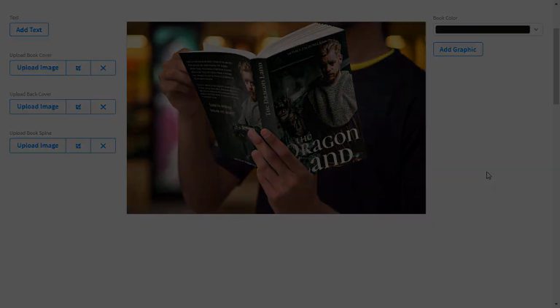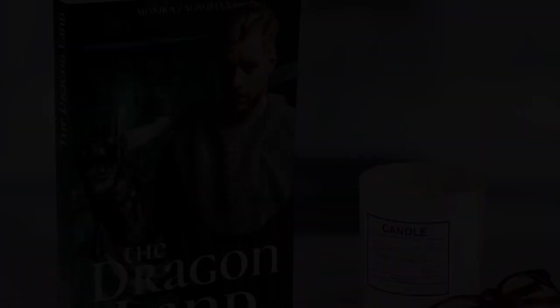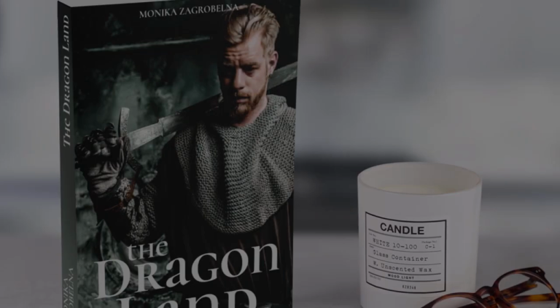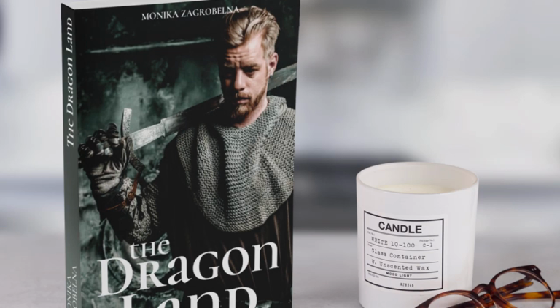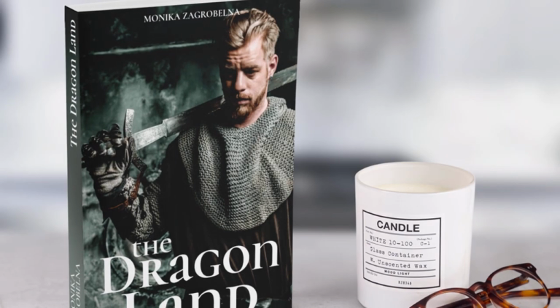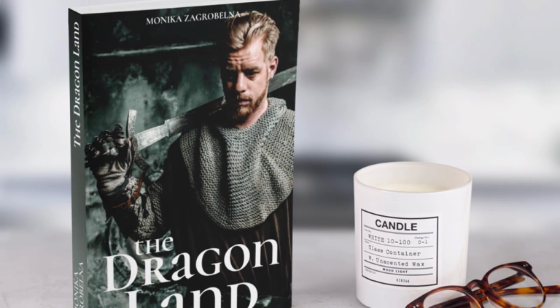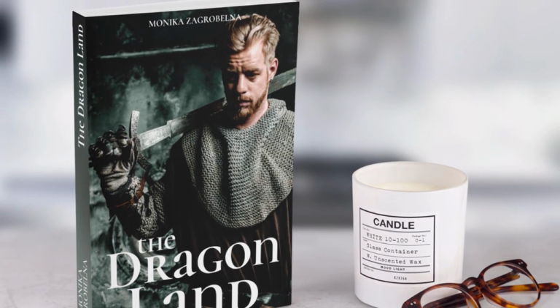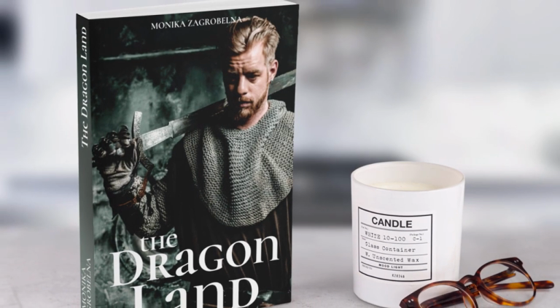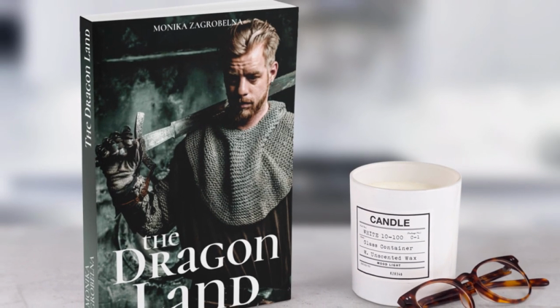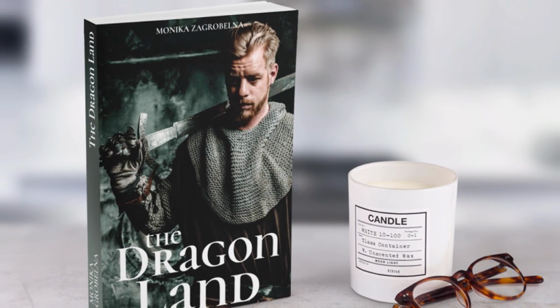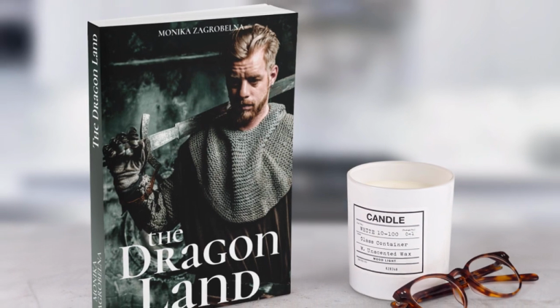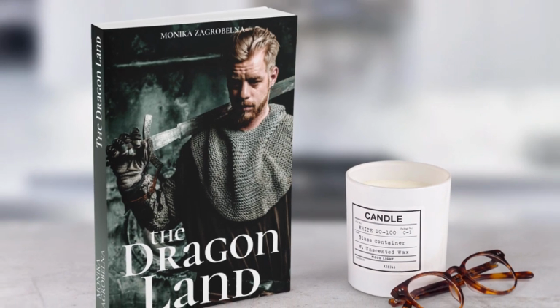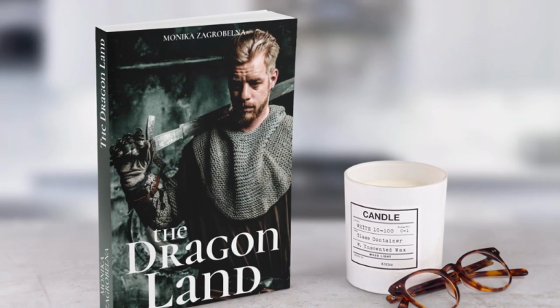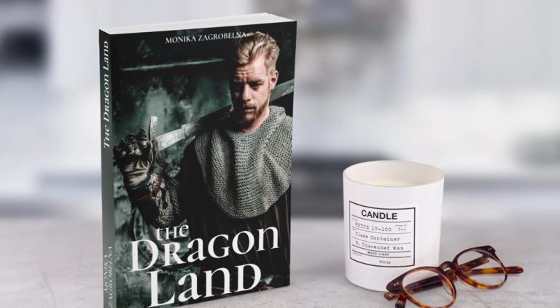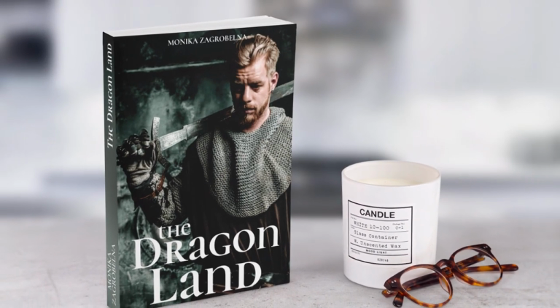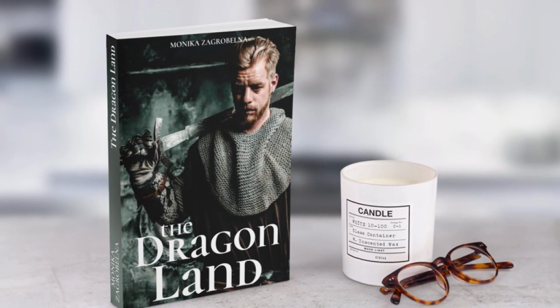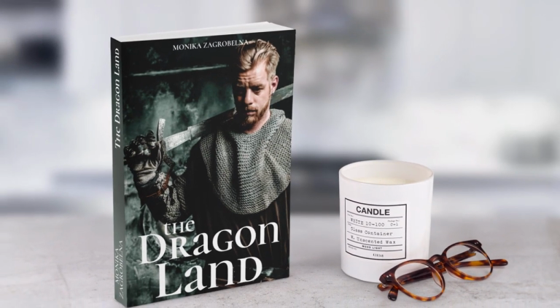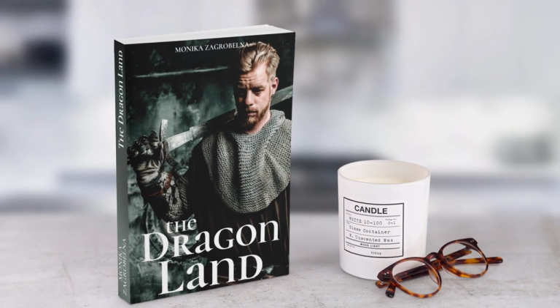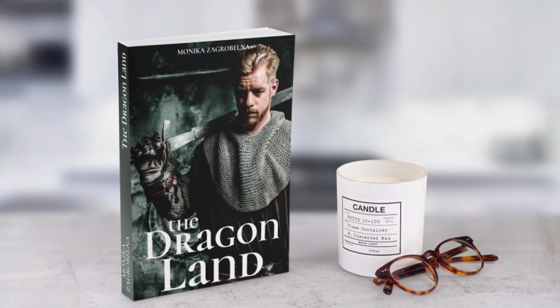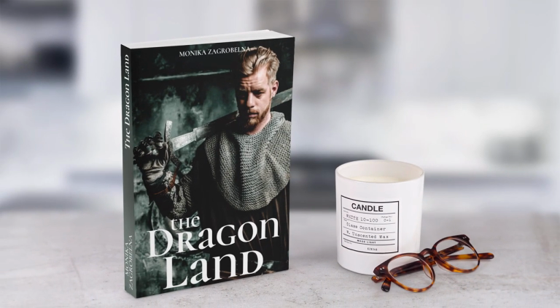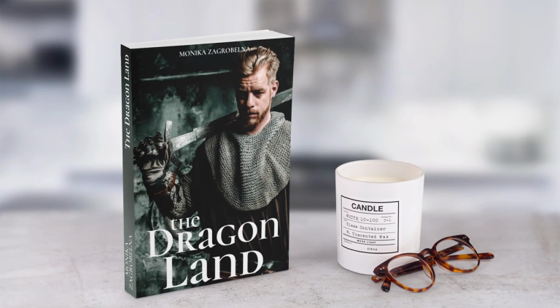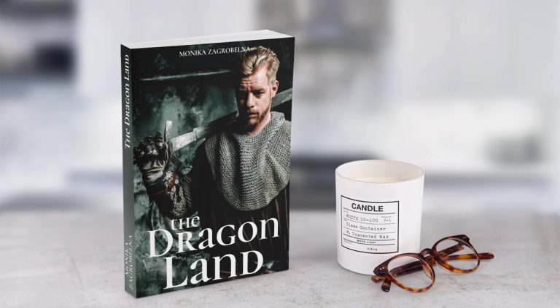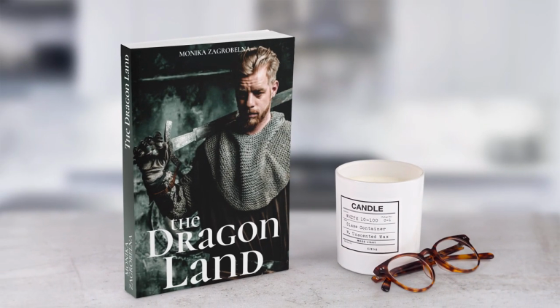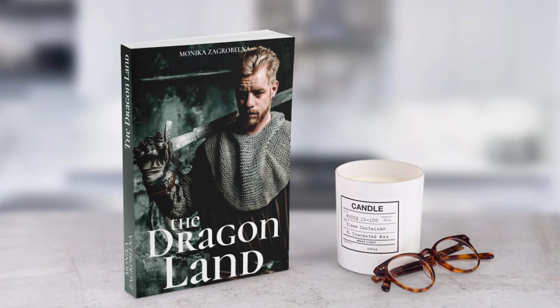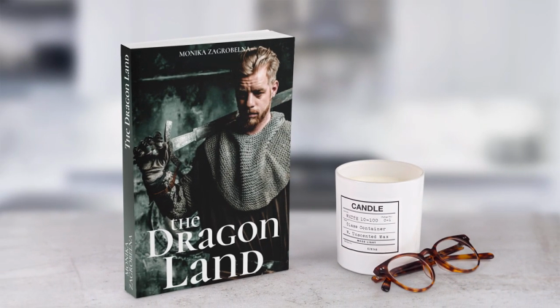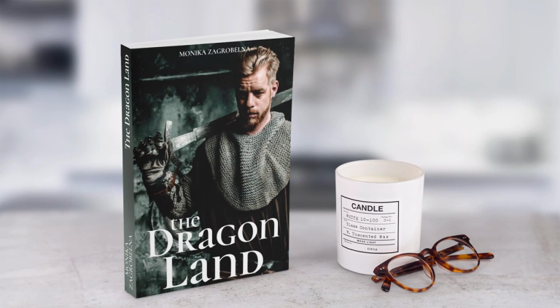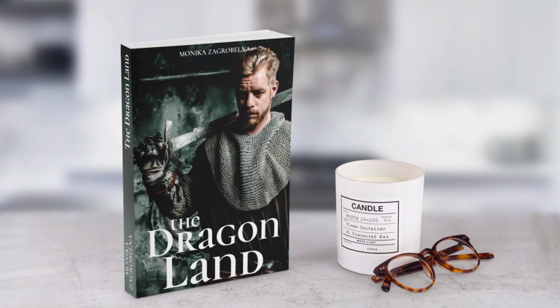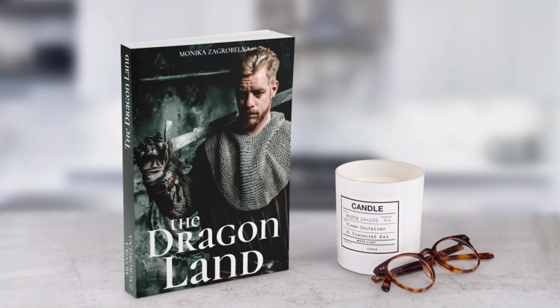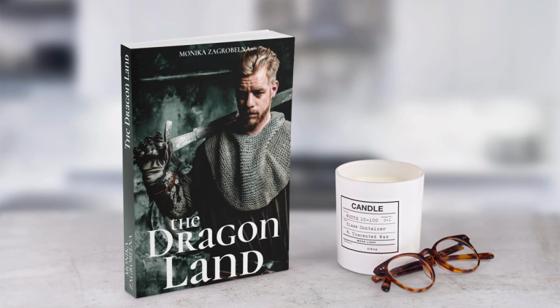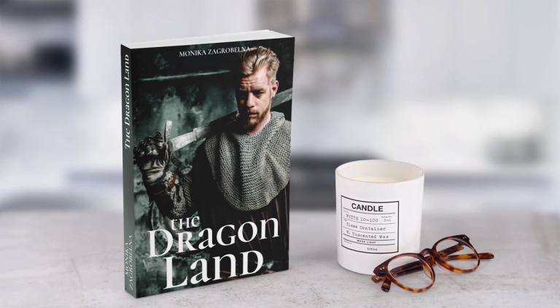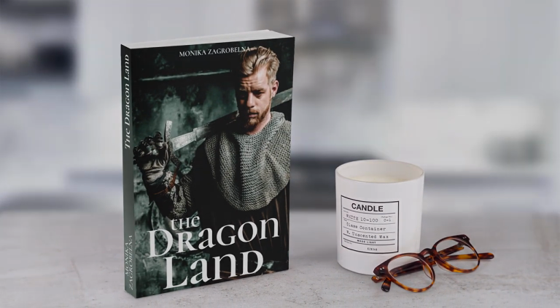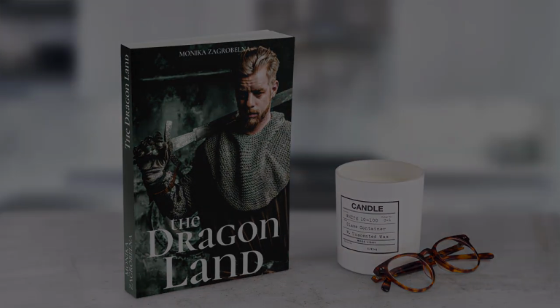Now you know how to make a book cover mockup without Photoshop. I hope you enjoyed this tutorial and thanks for watching.